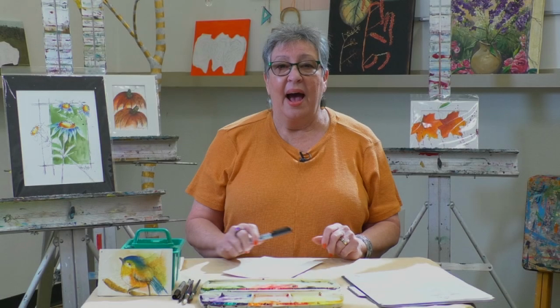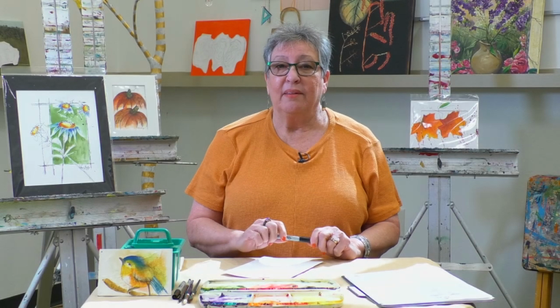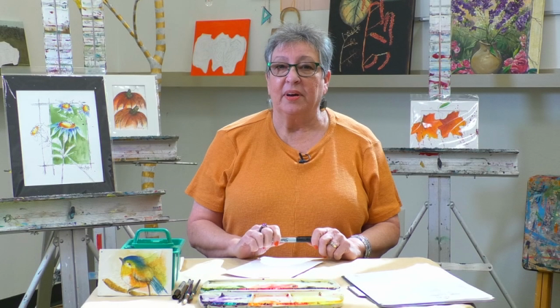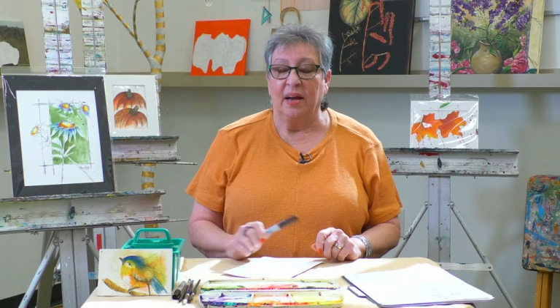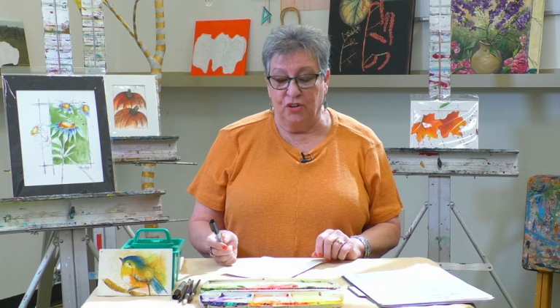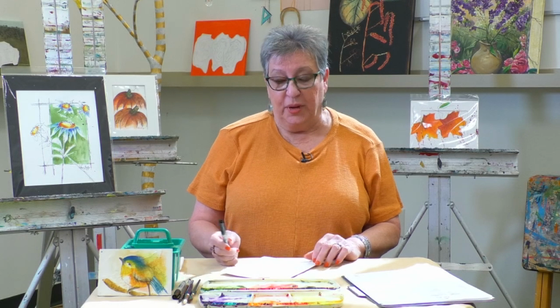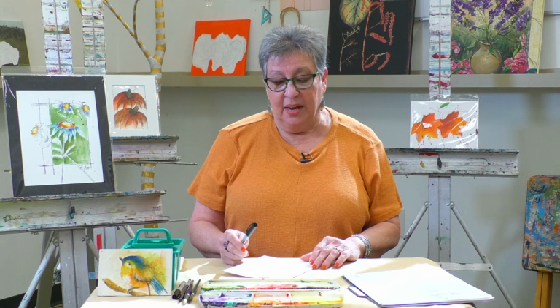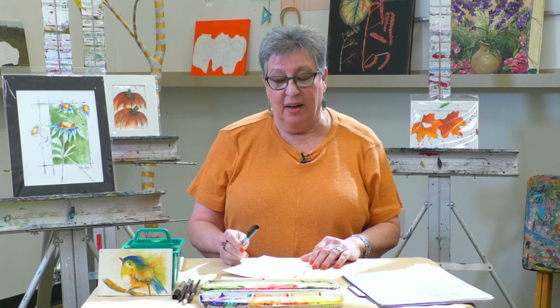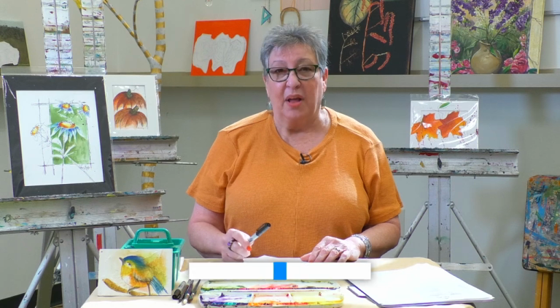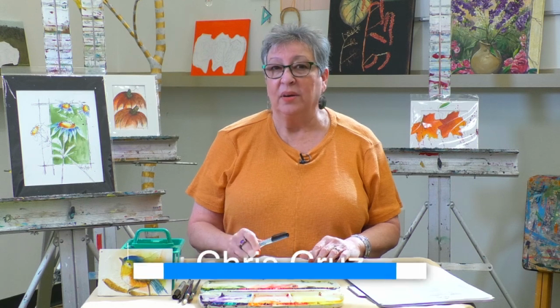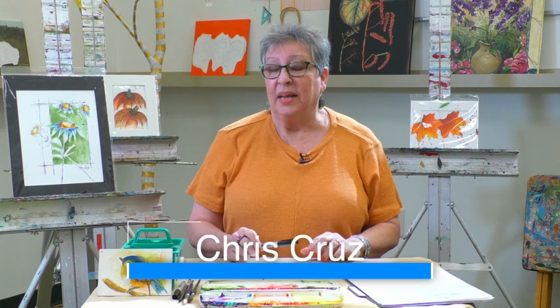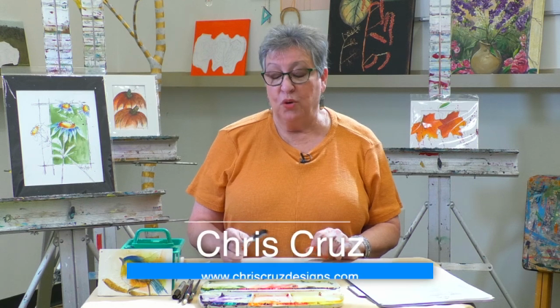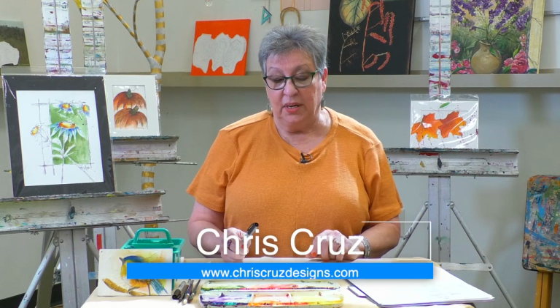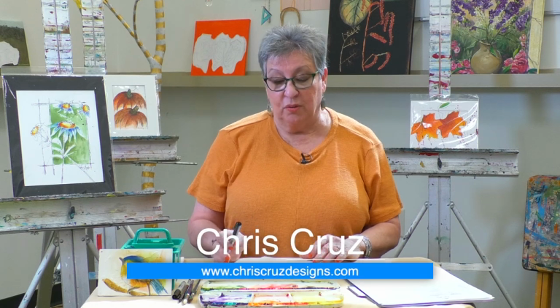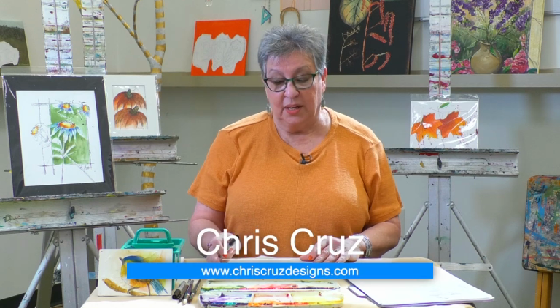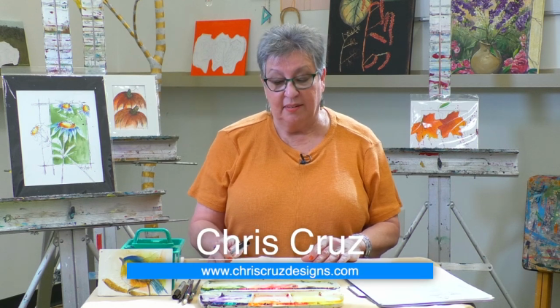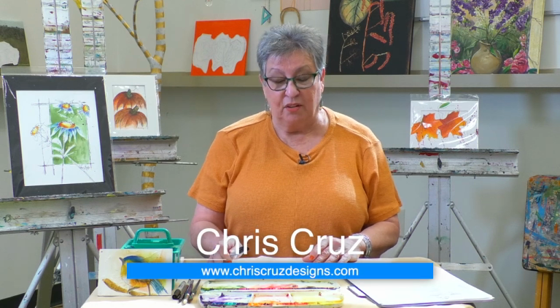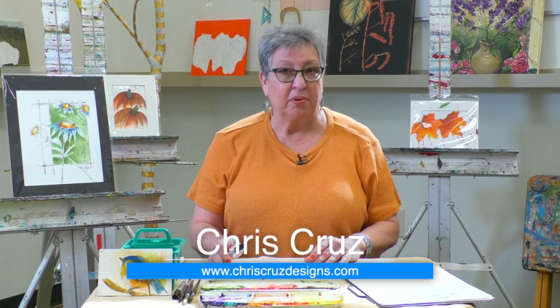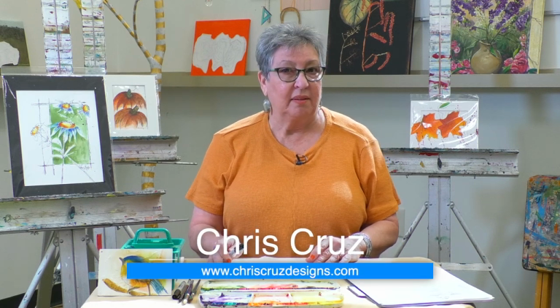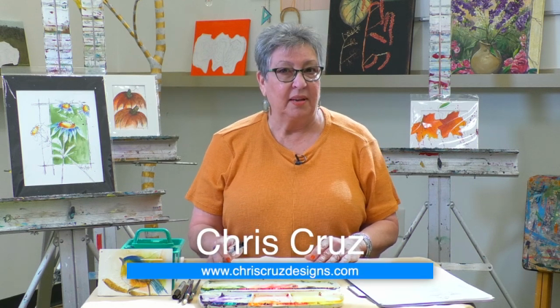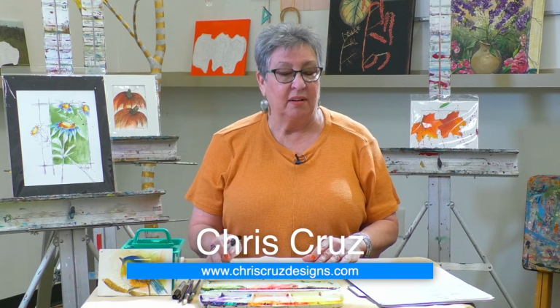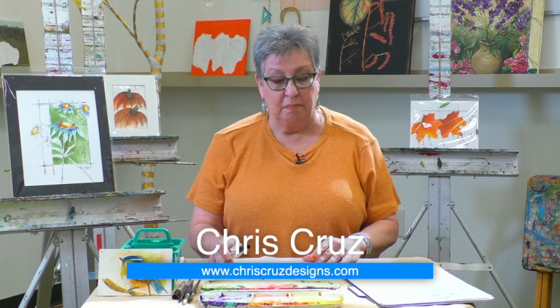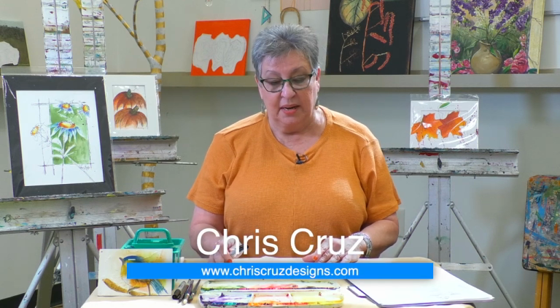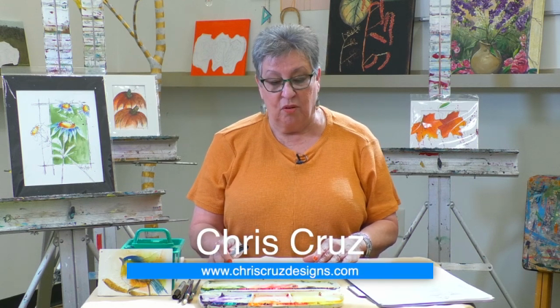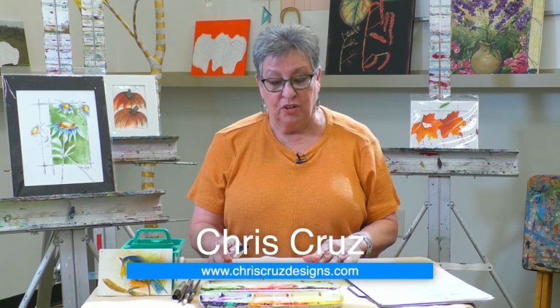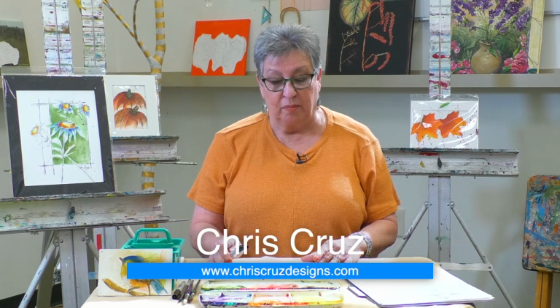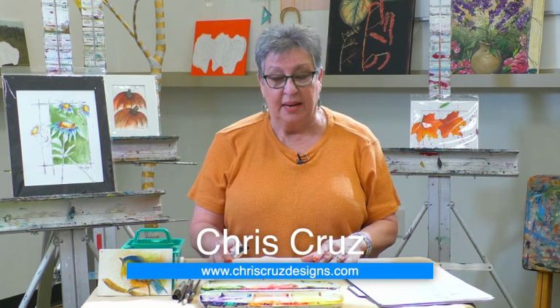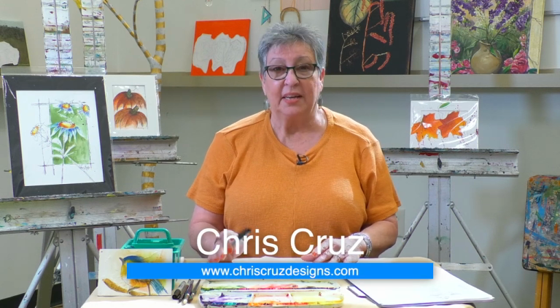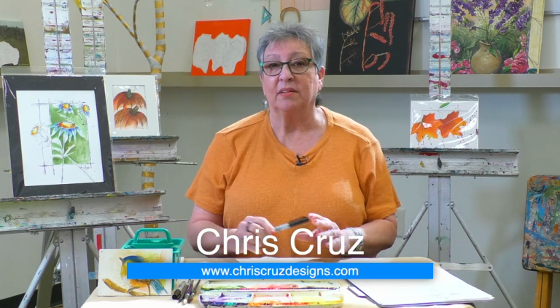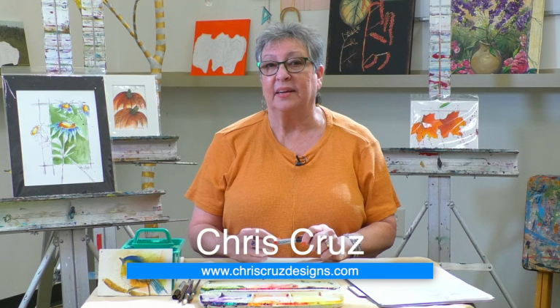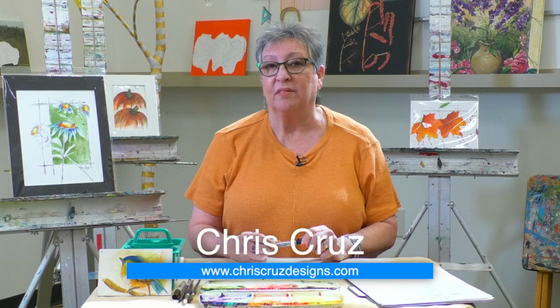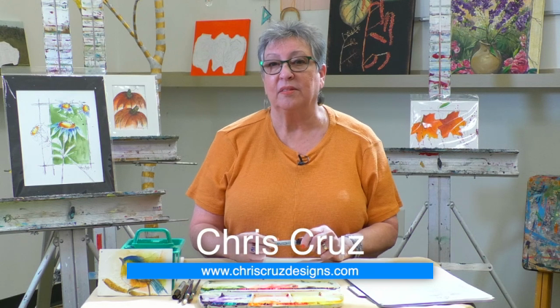Hi everybody, how you doing? I want to let you in on a little secret place here in Colombiana called the Shelby County Arts Council.